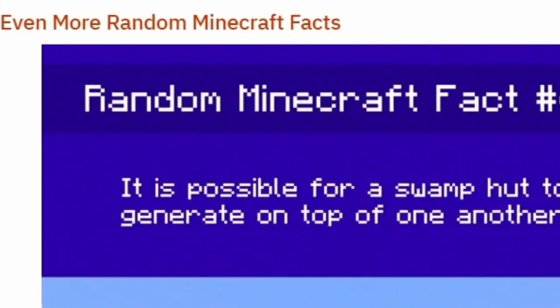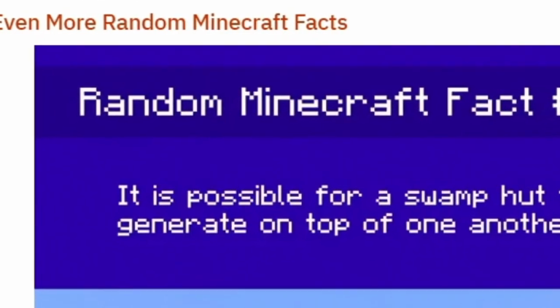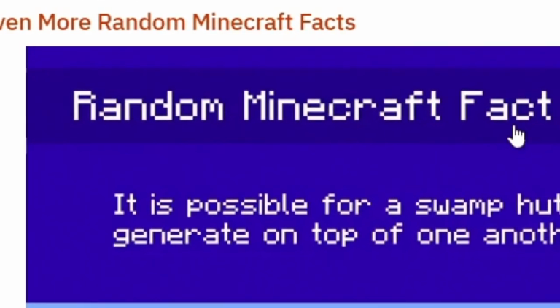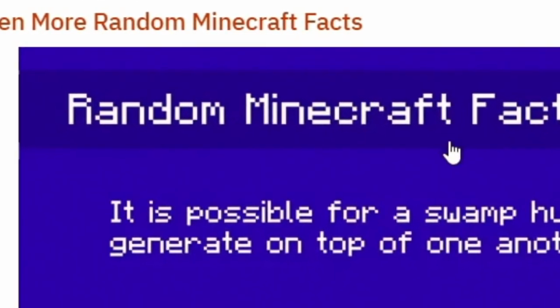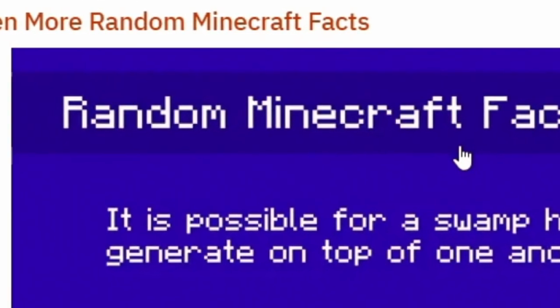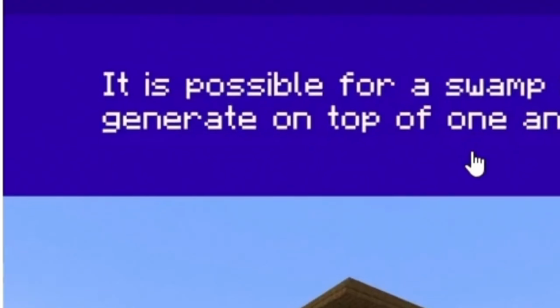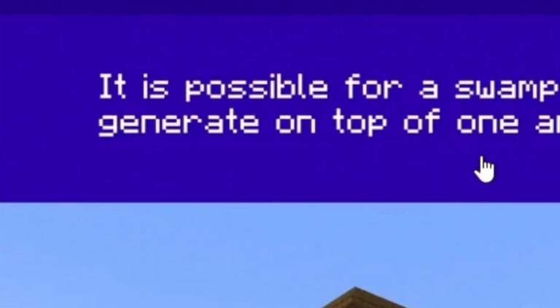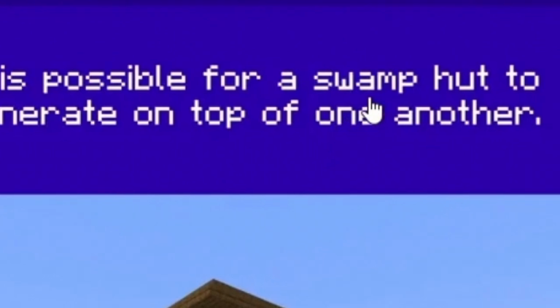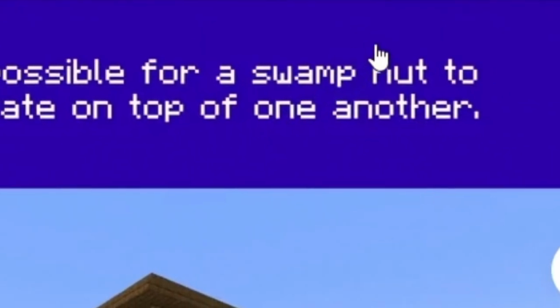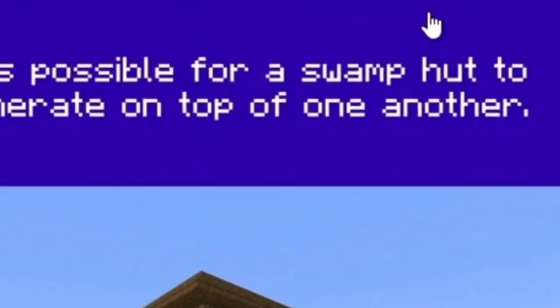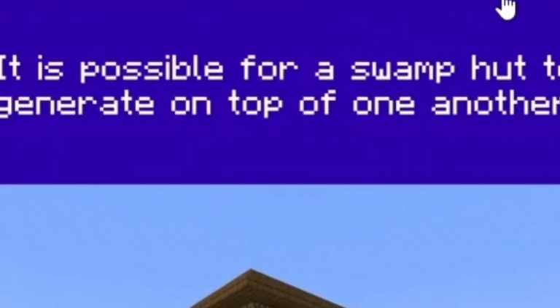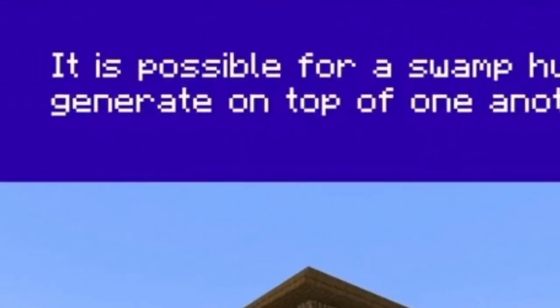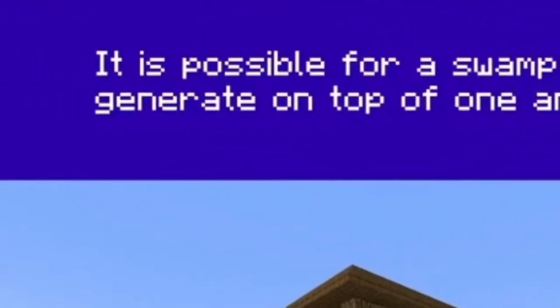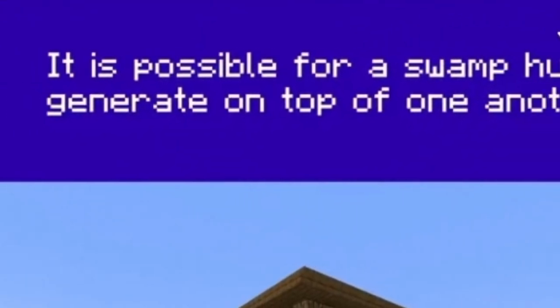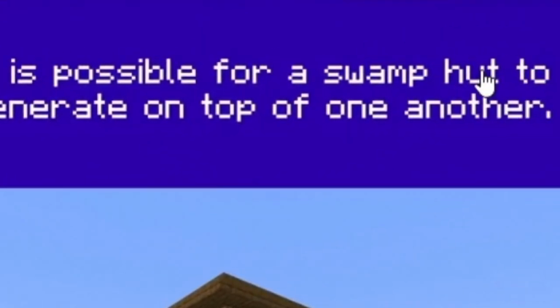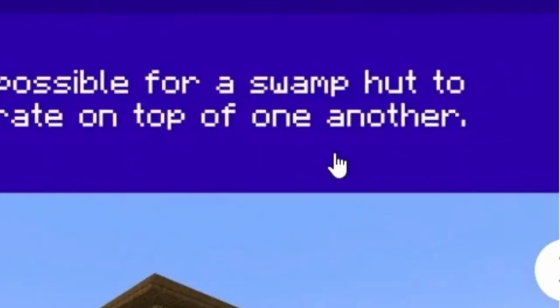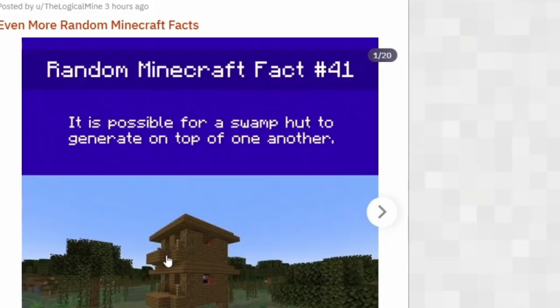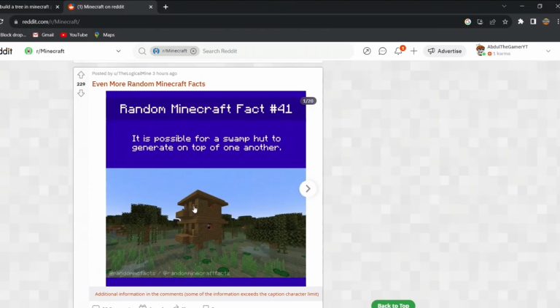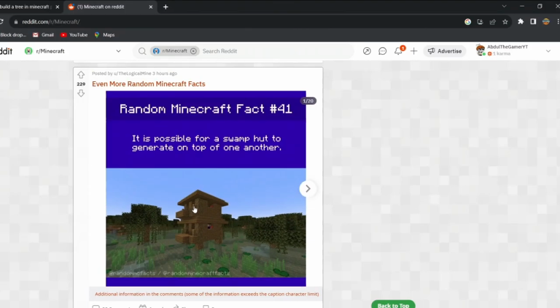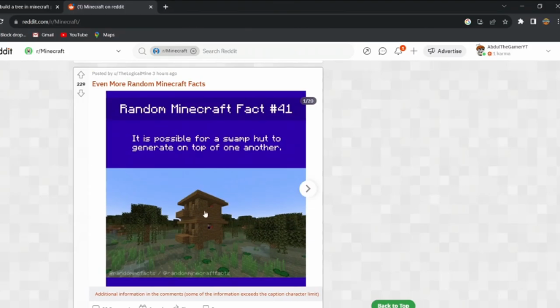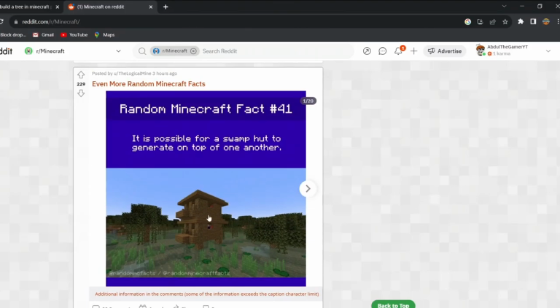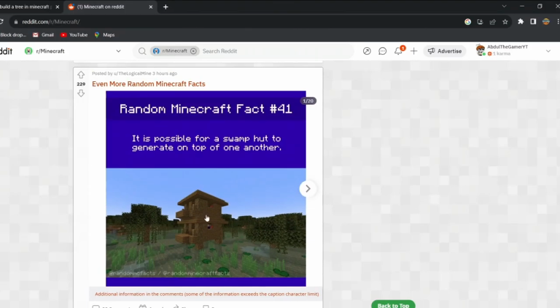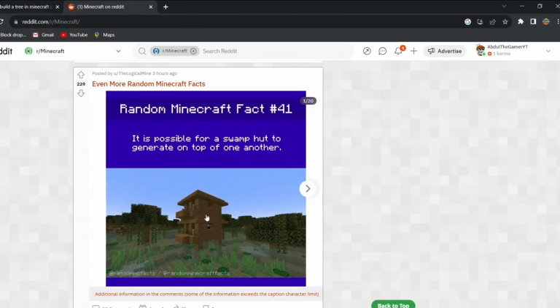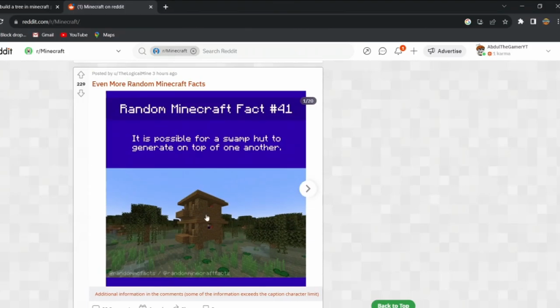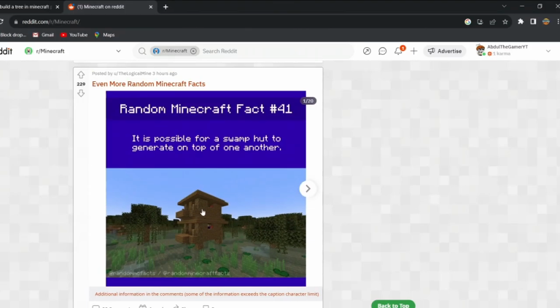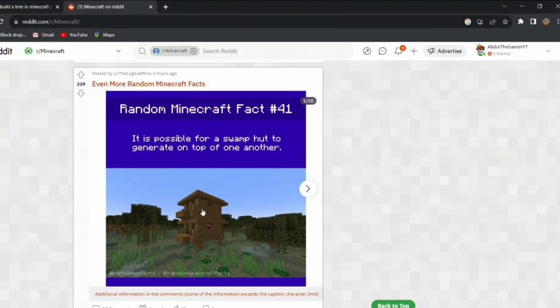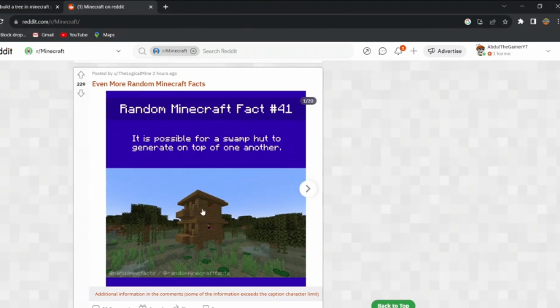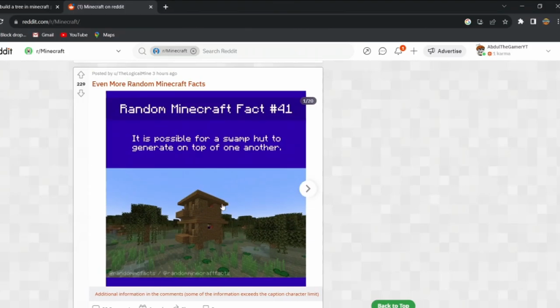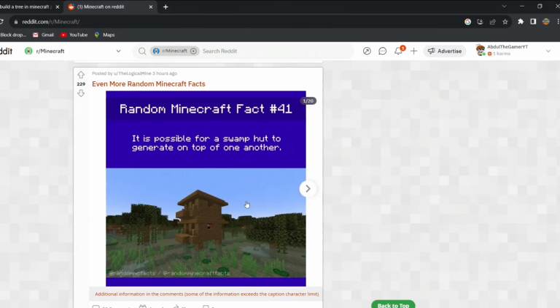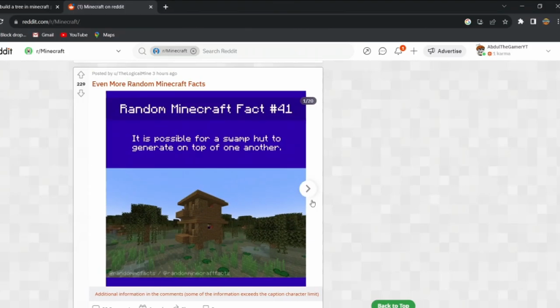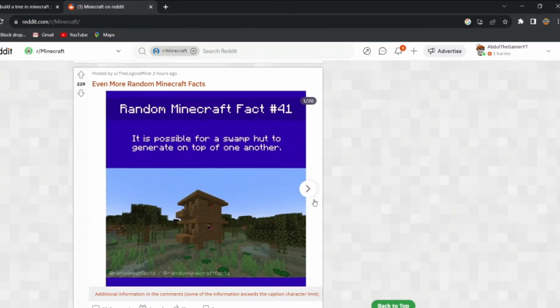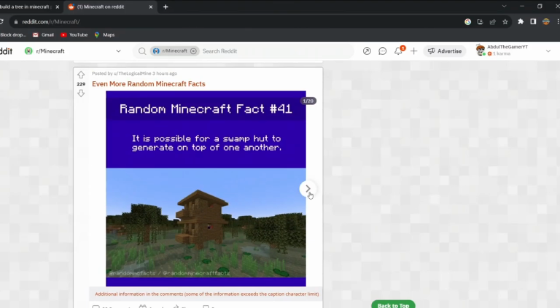It is possible for a swamp hut to generate on top of each other. That is so far out. That's actually a genuine structure.